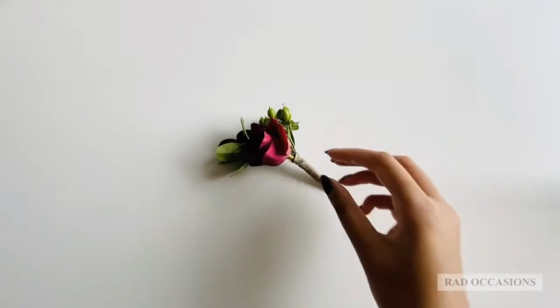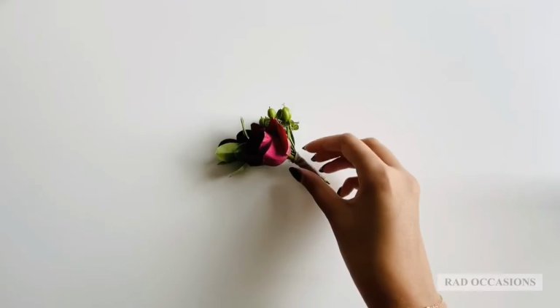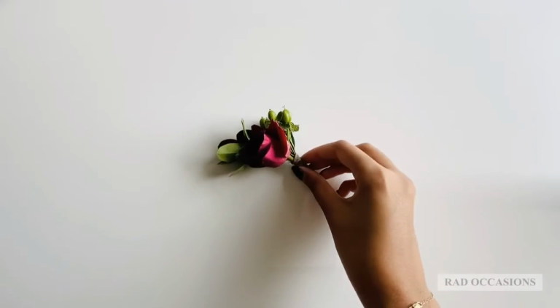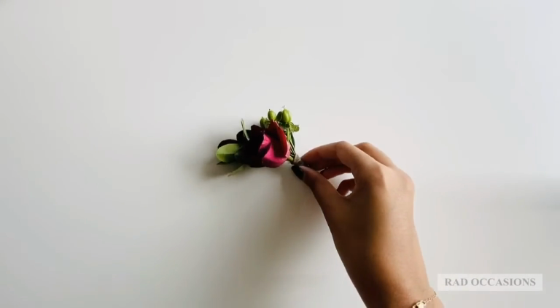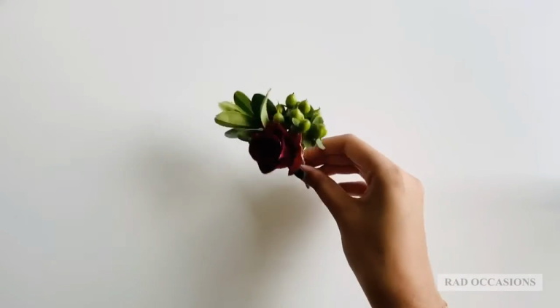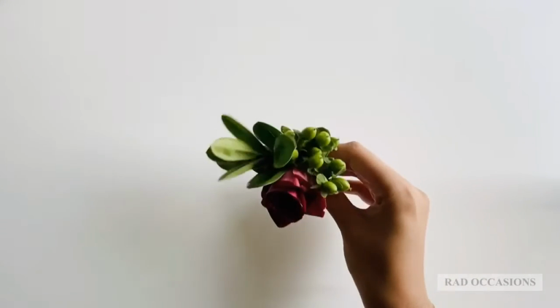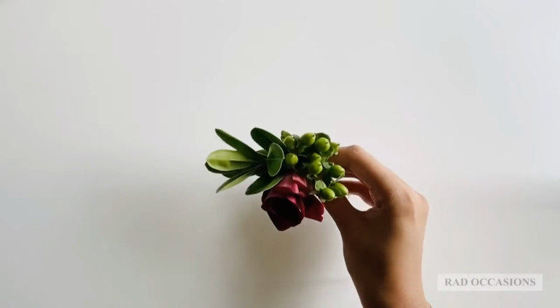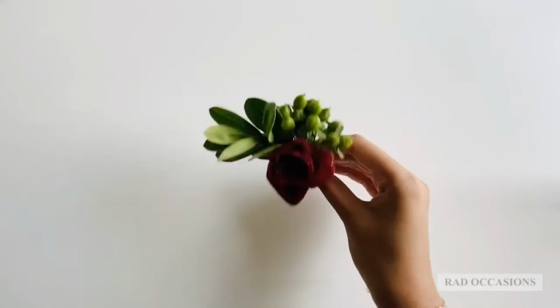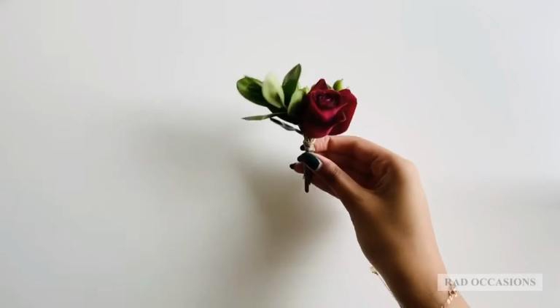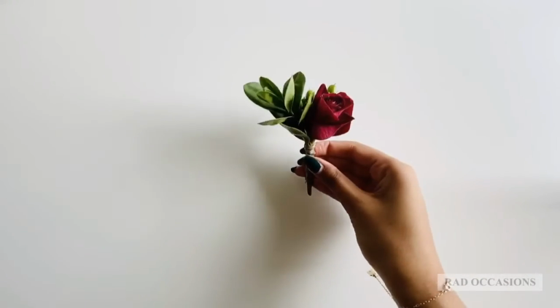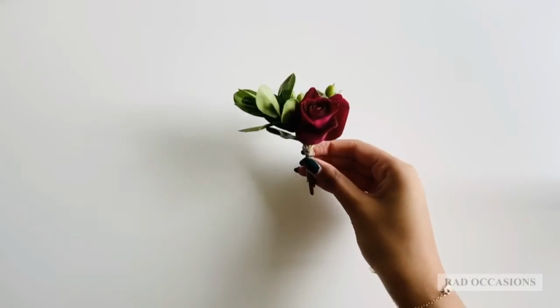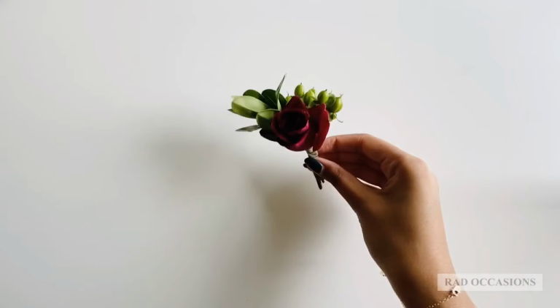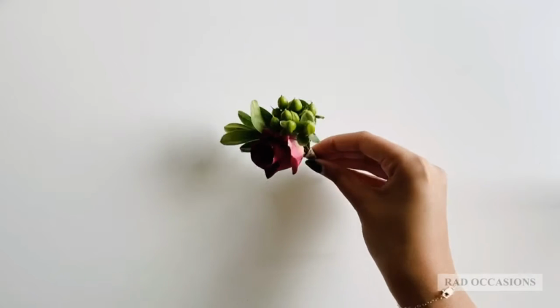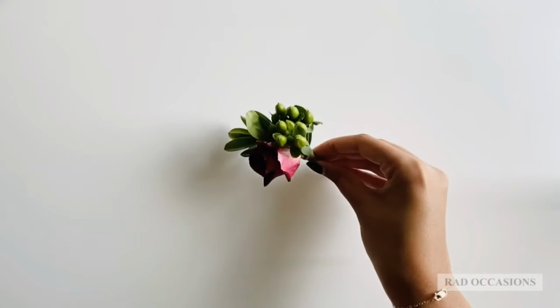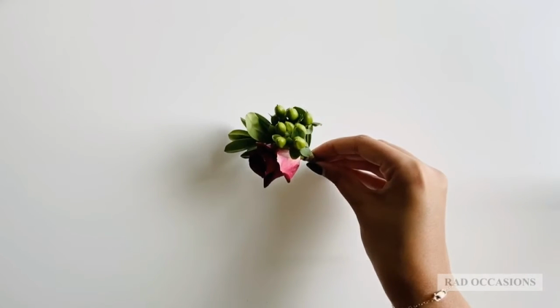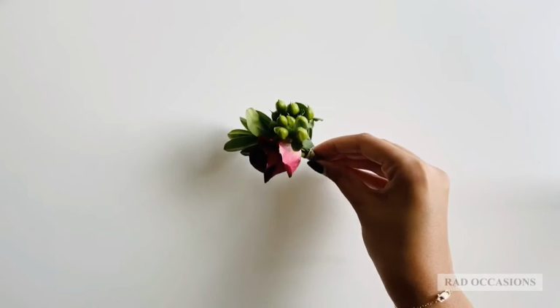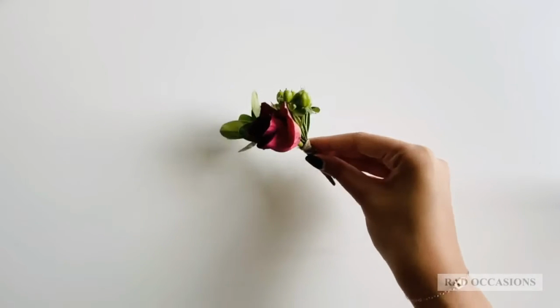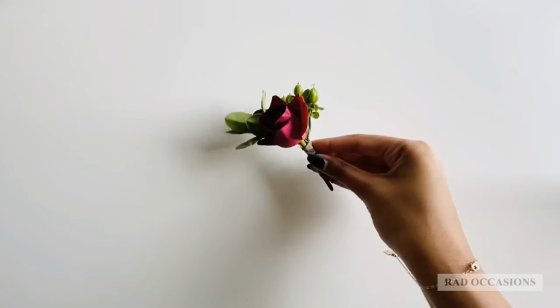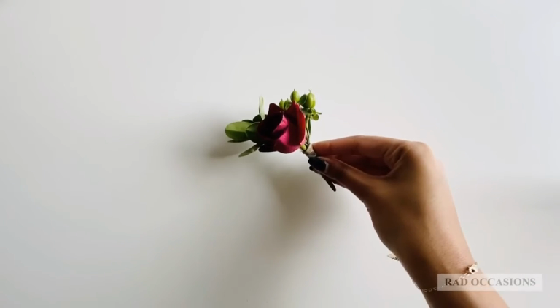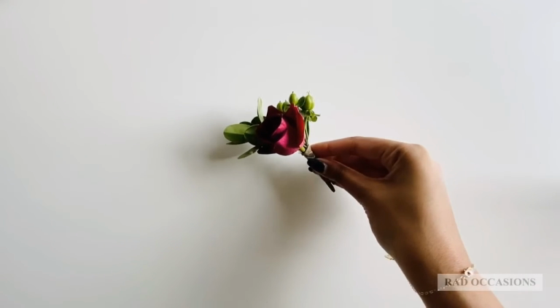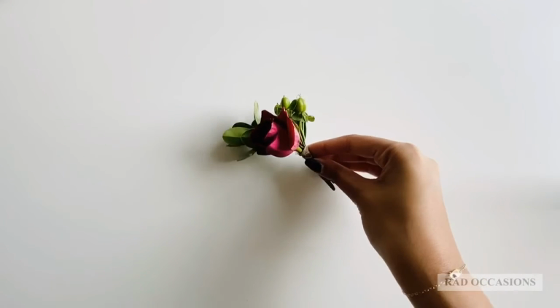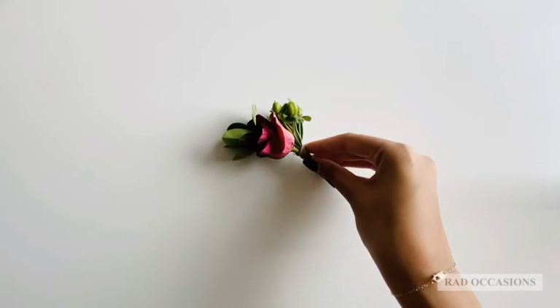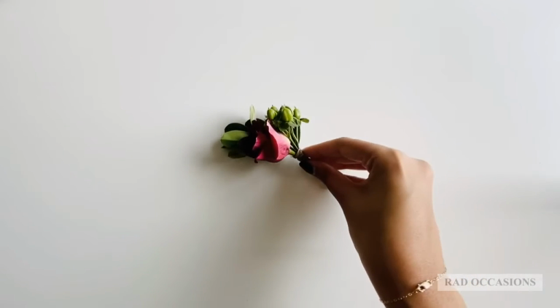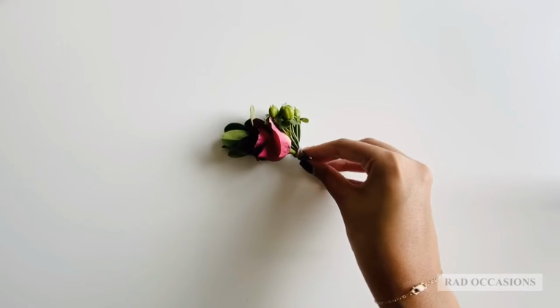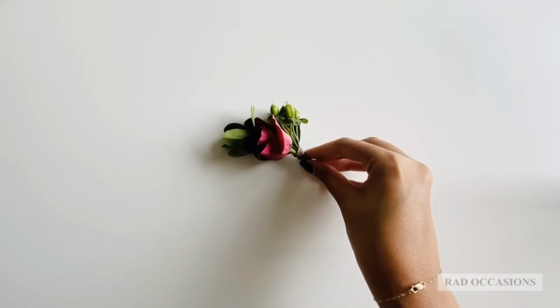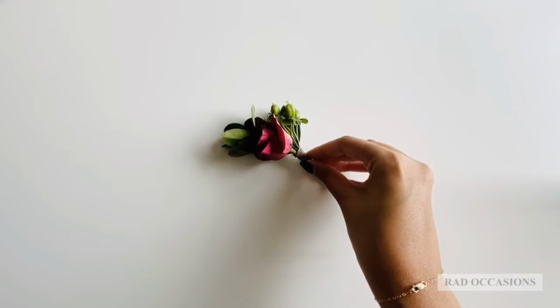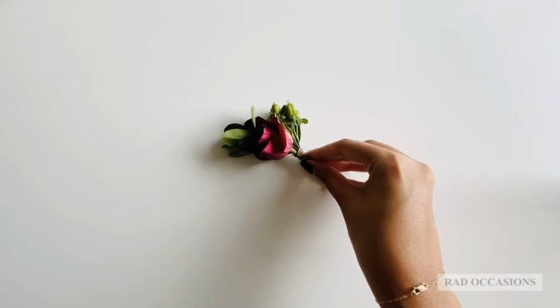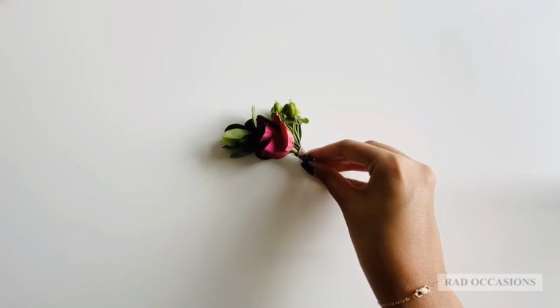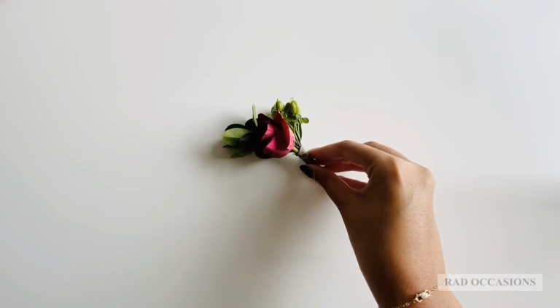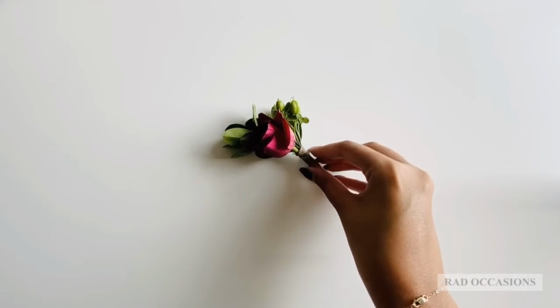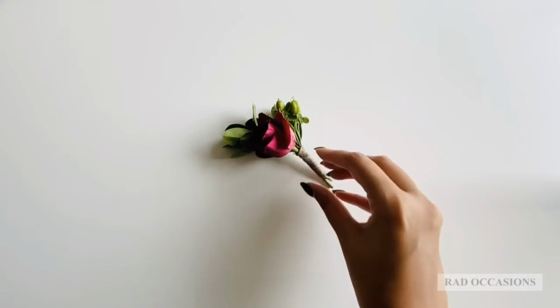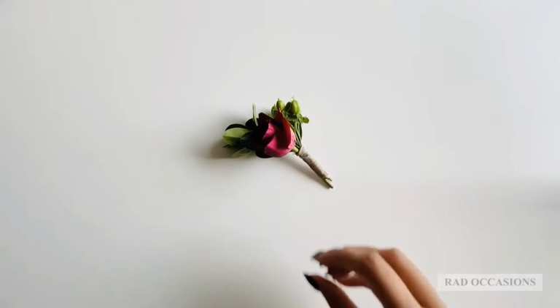So here we have the final project. Please join us next time when we show you how to pin a boutonniere.